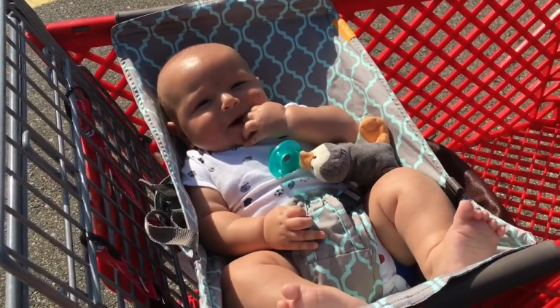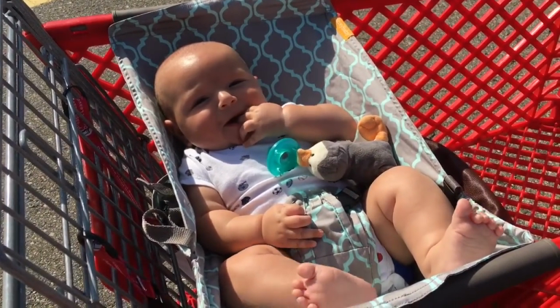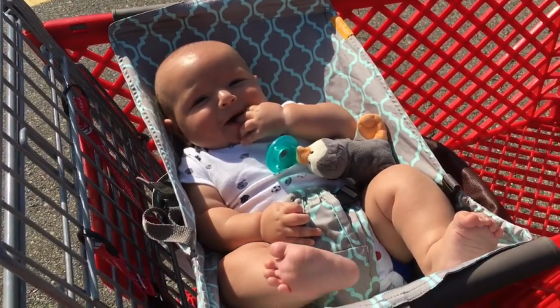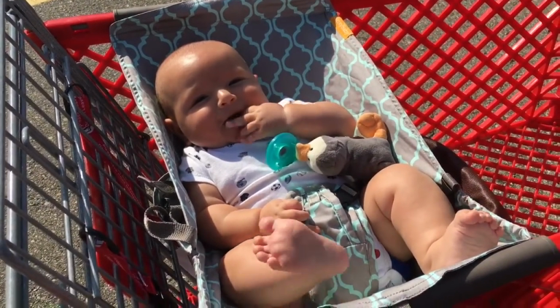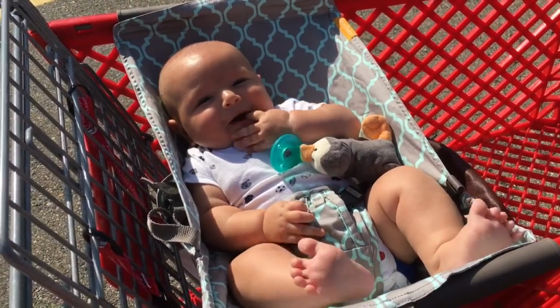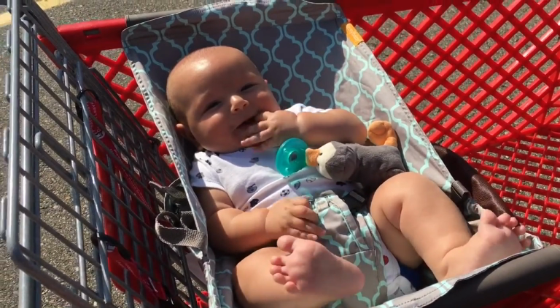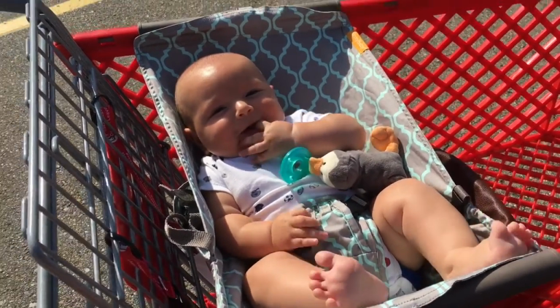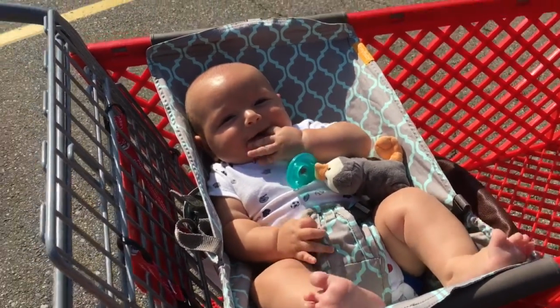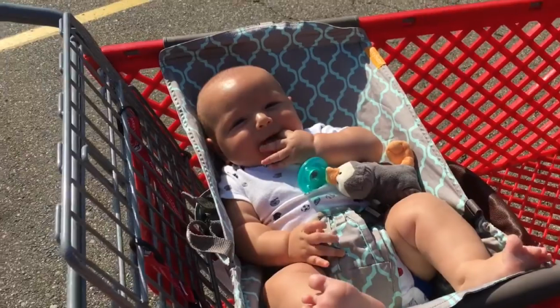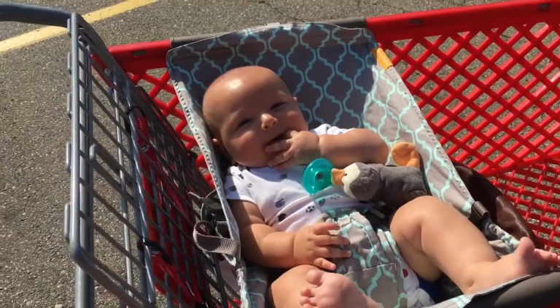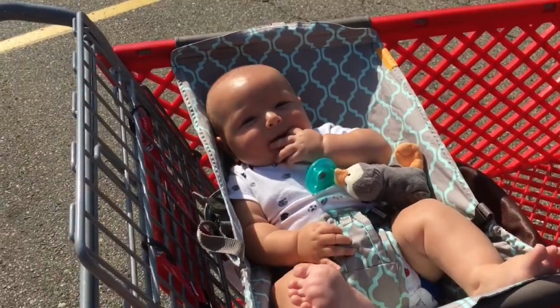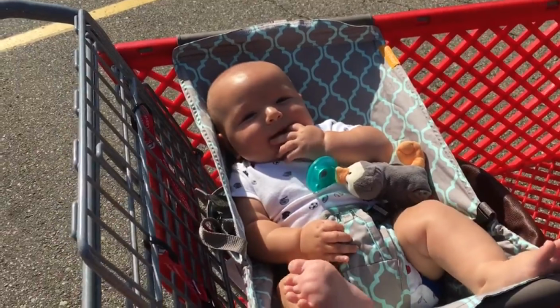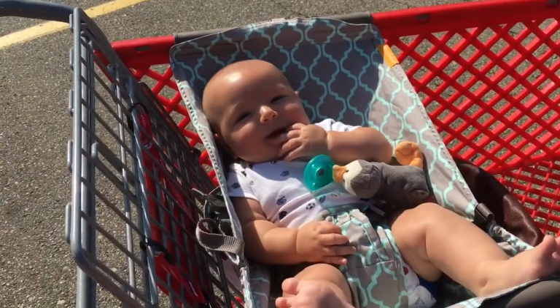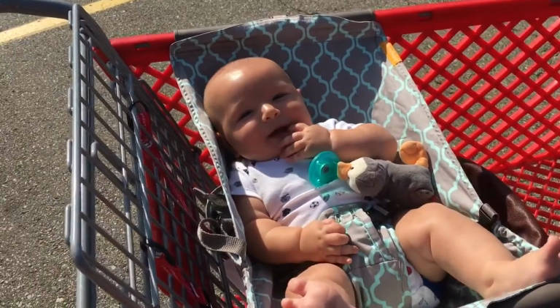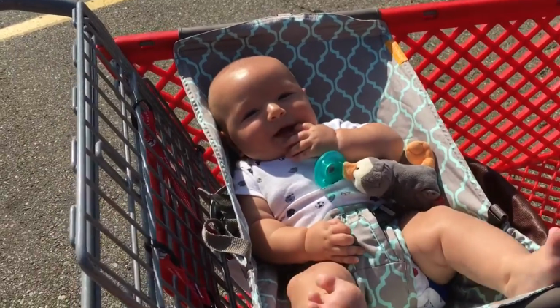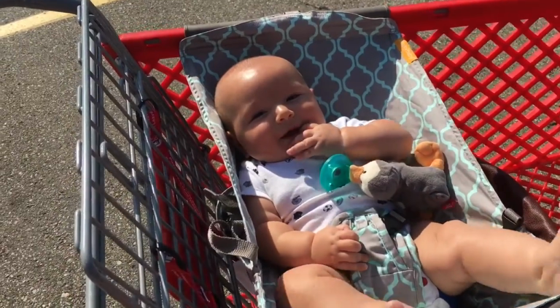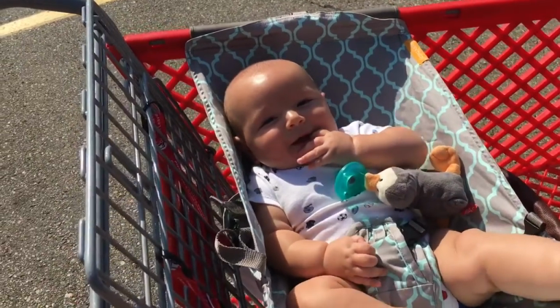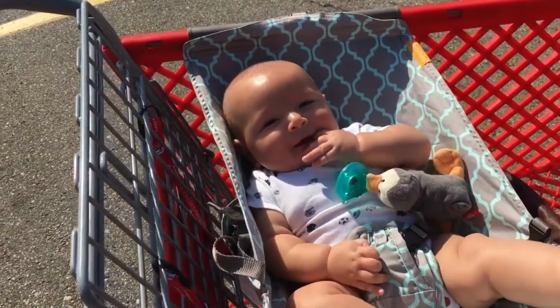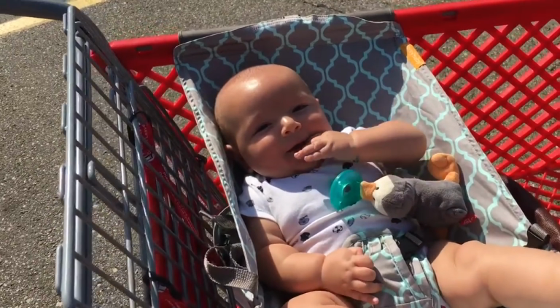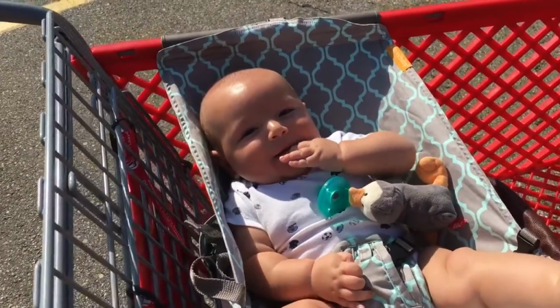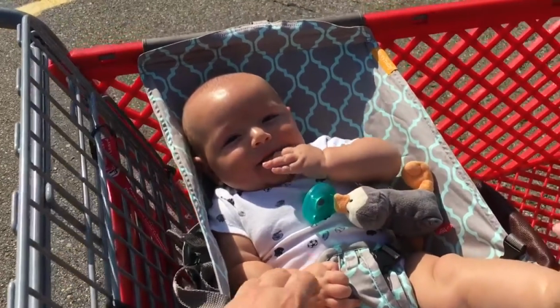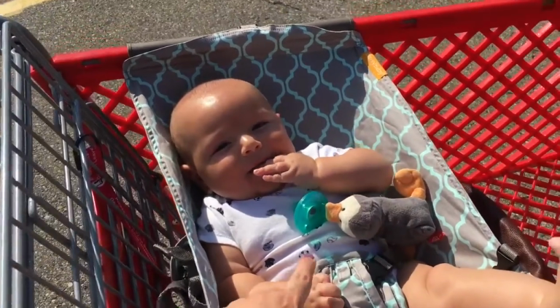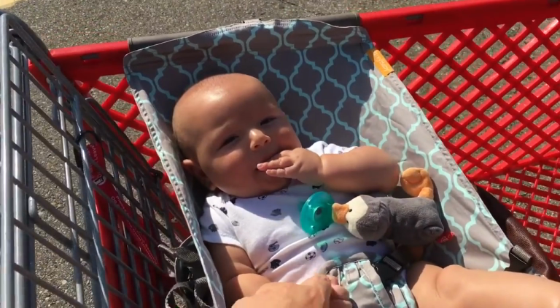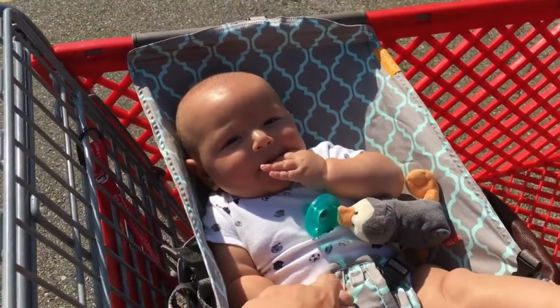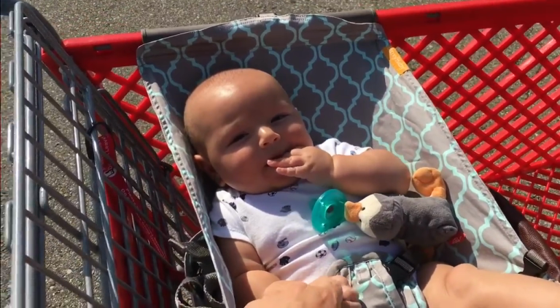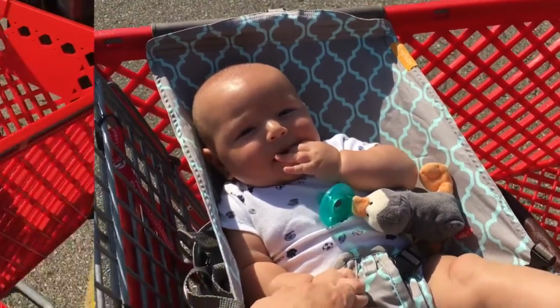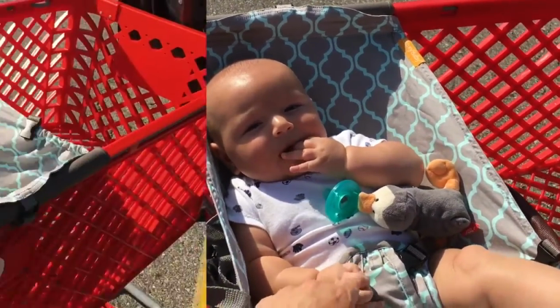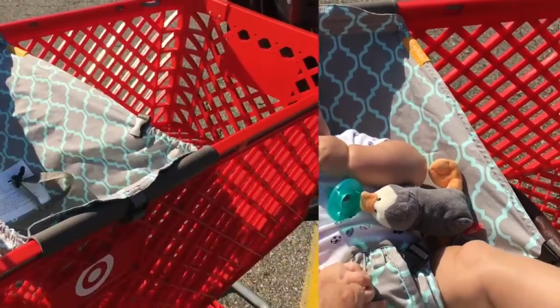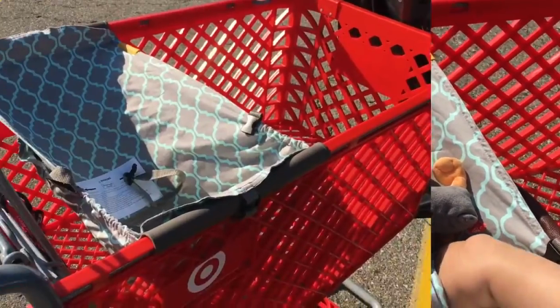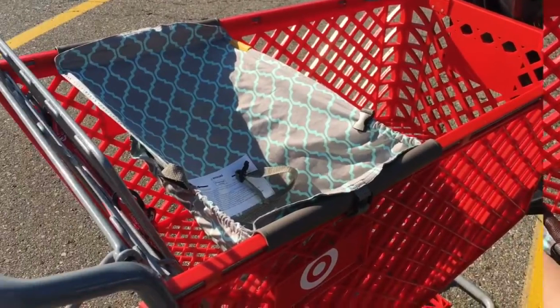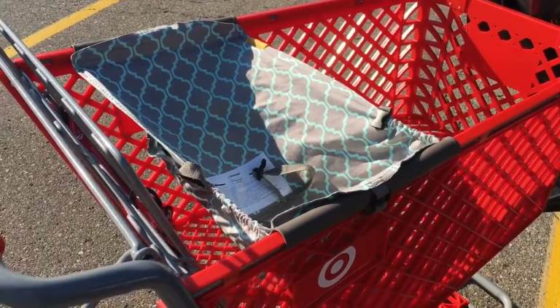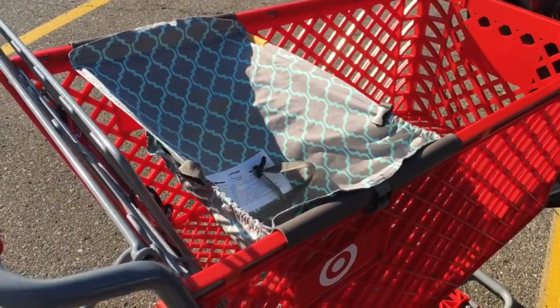If you have any questions, let me know, and we say bye. Okay, here's the cart hammock without a baby in it.